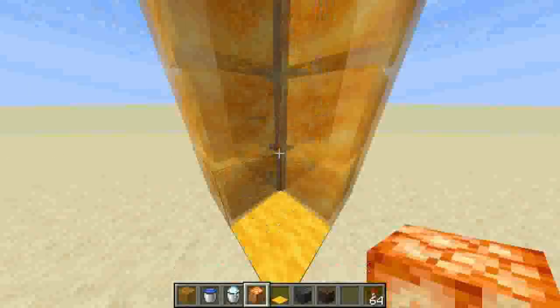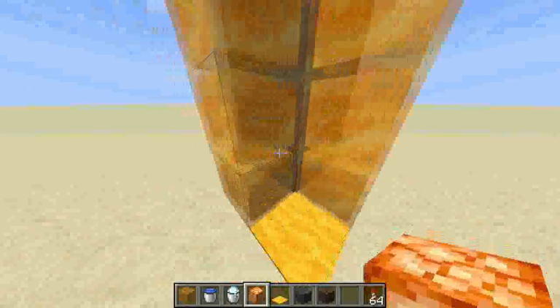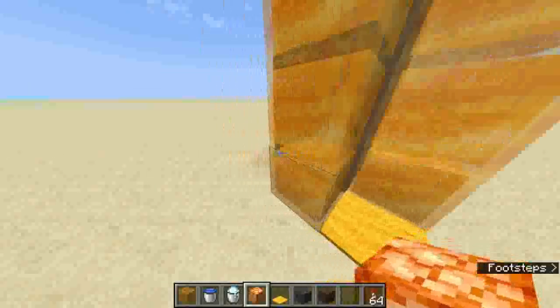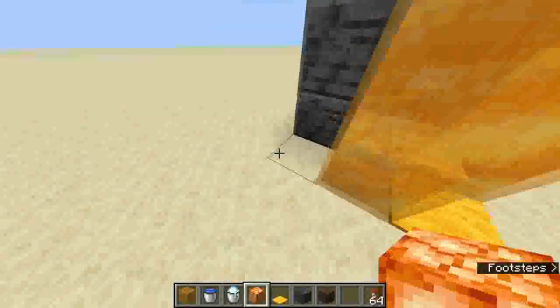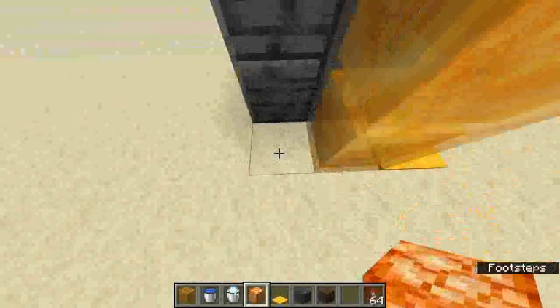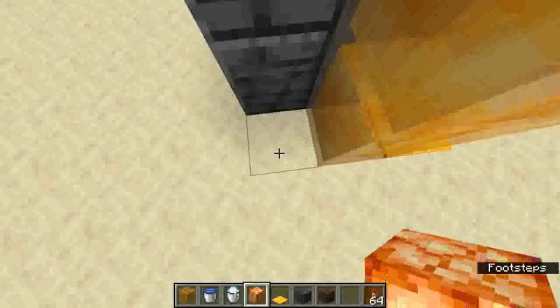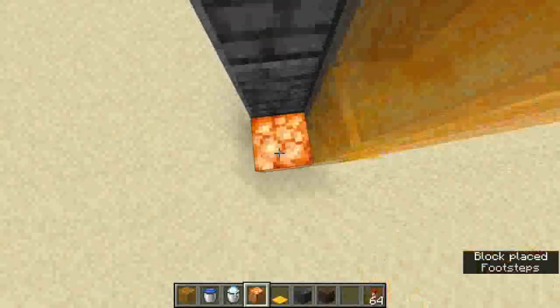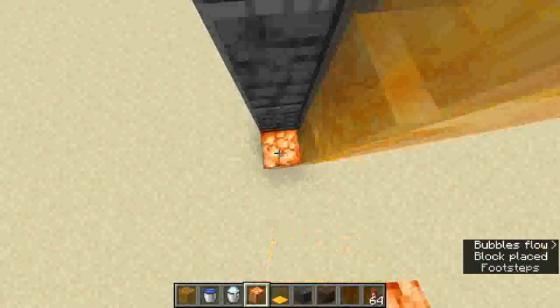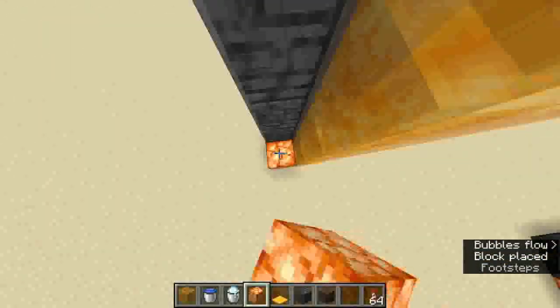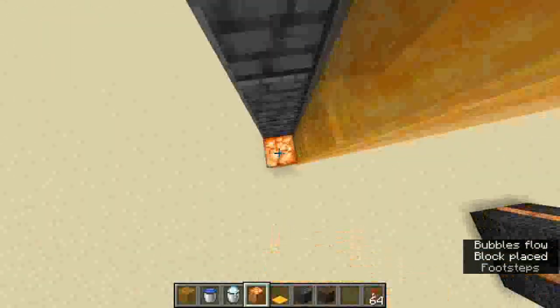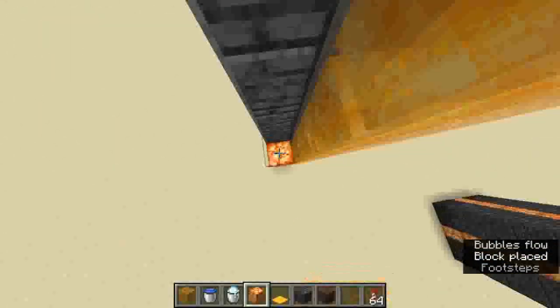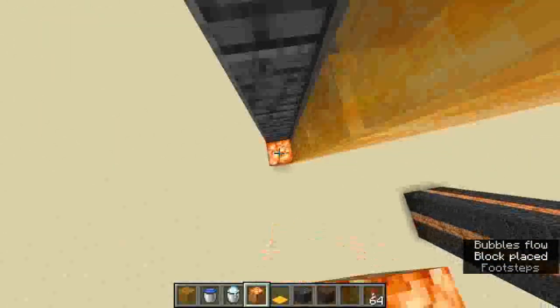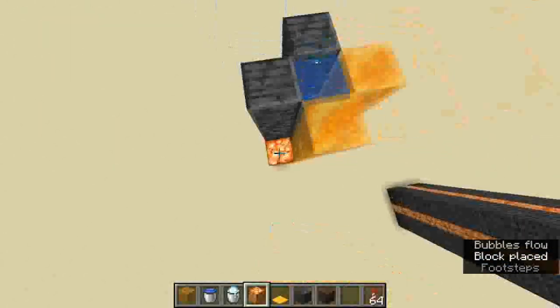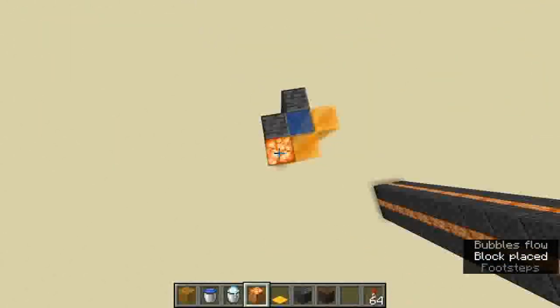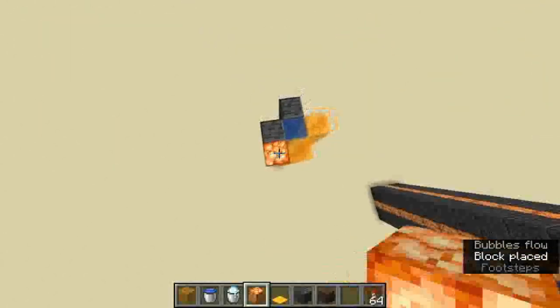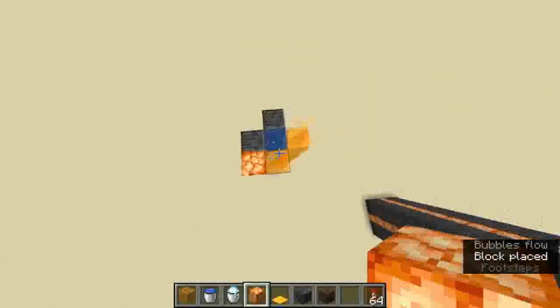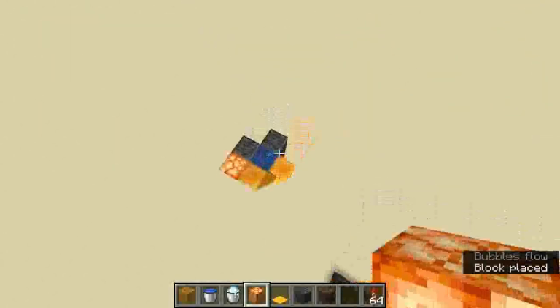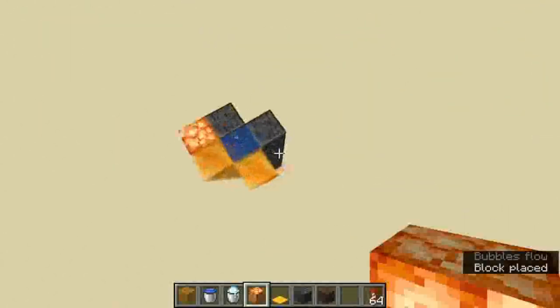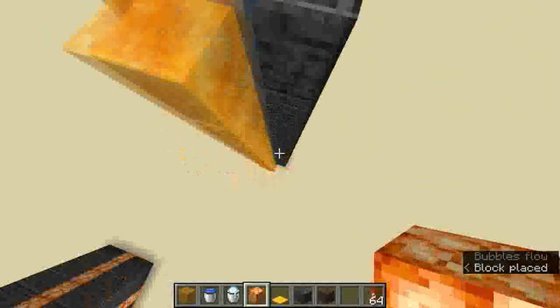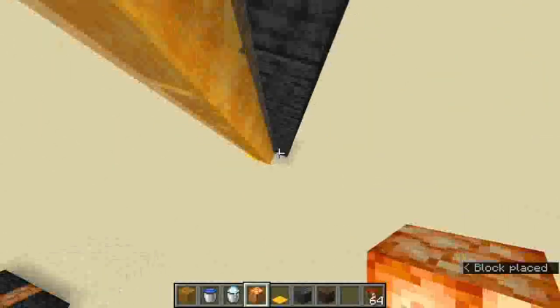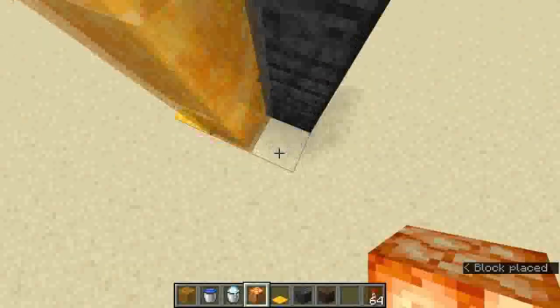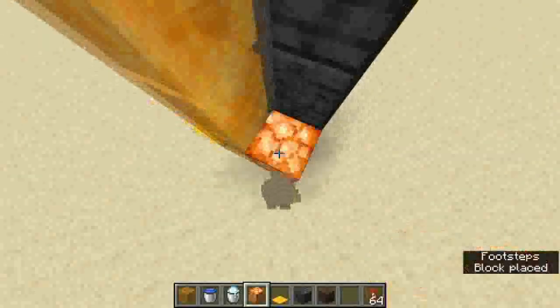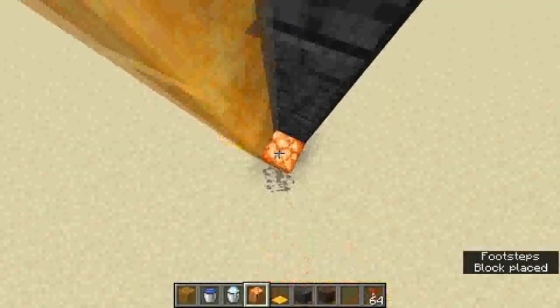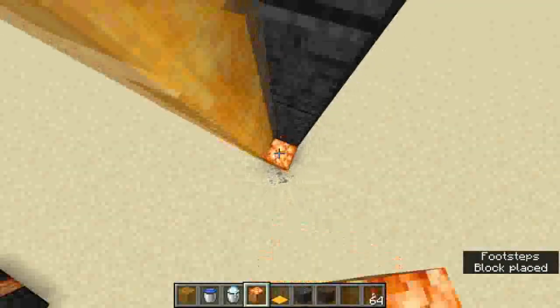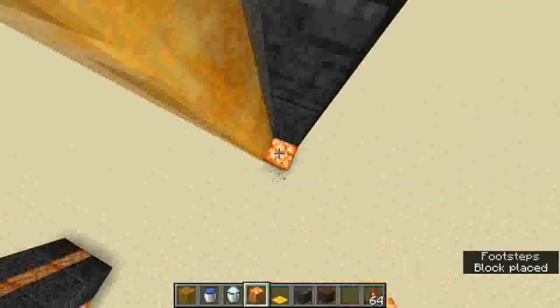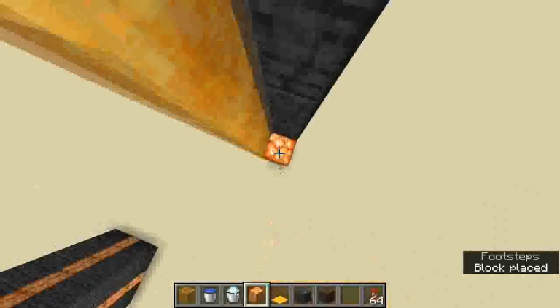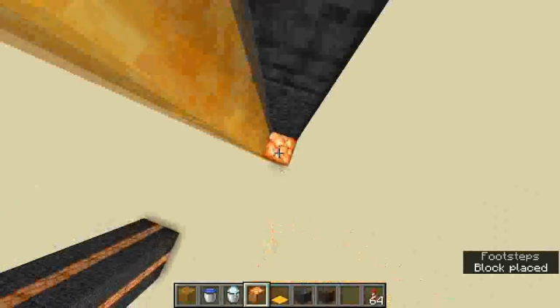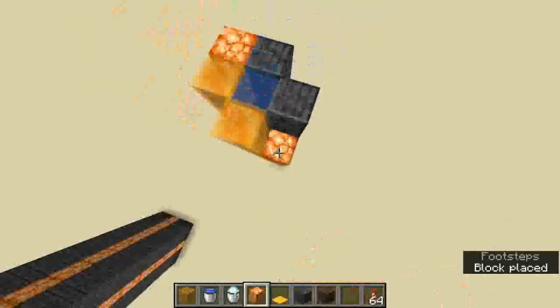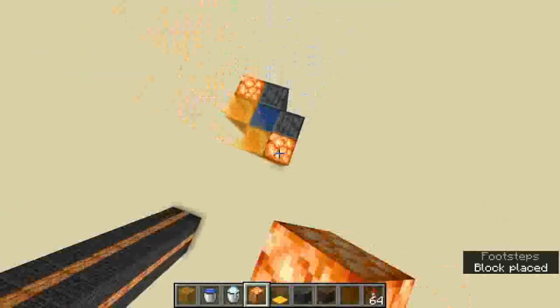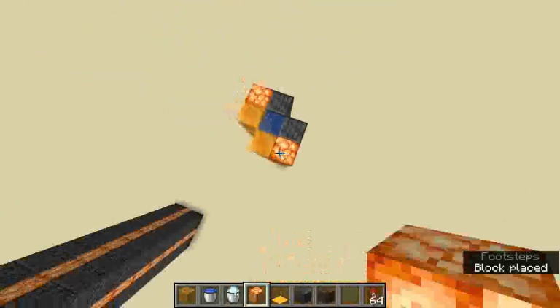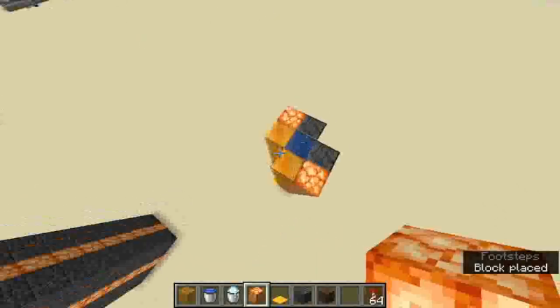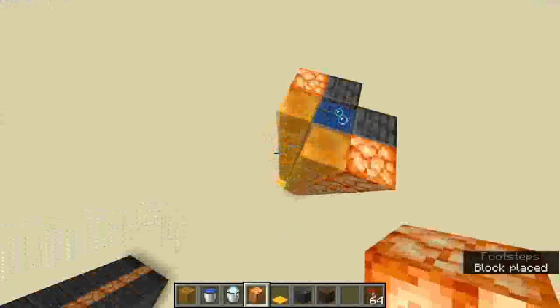Now what I like to do since the honey blocks are translucent, I like to put a light source behind them so it puts out a little bit of light. I'm using shroom lights.